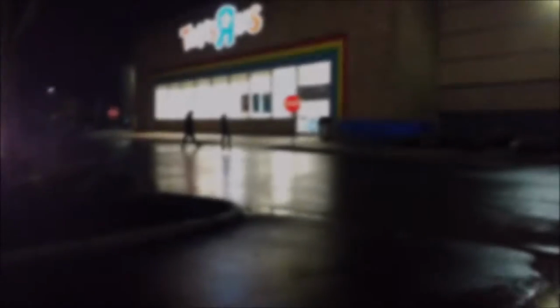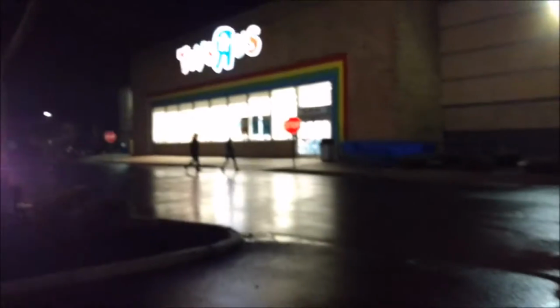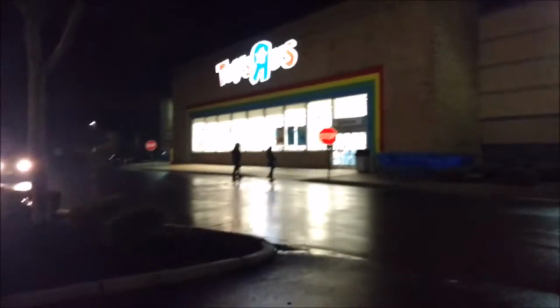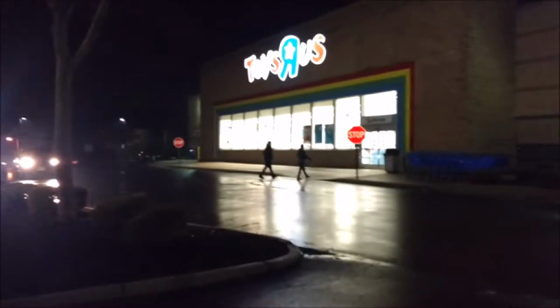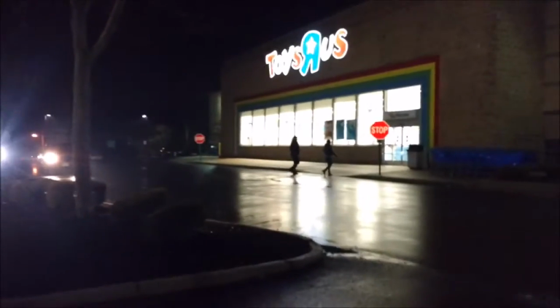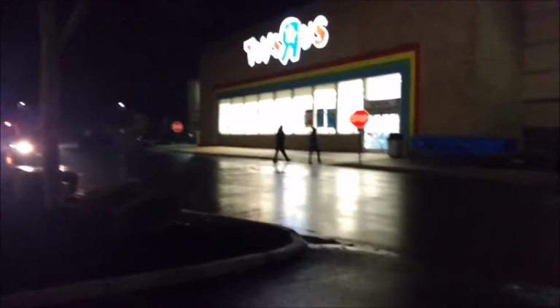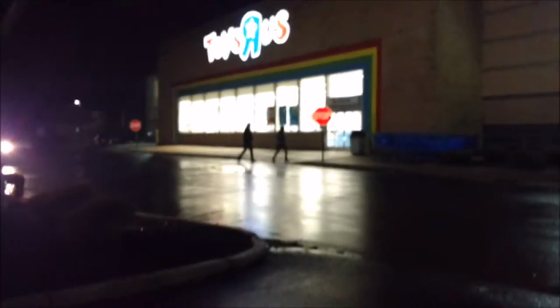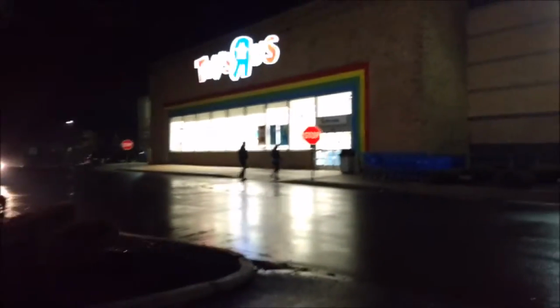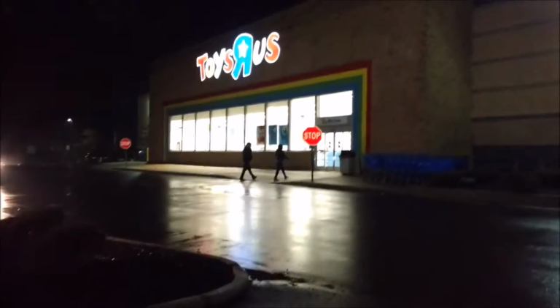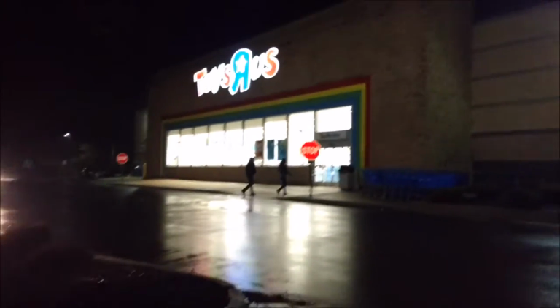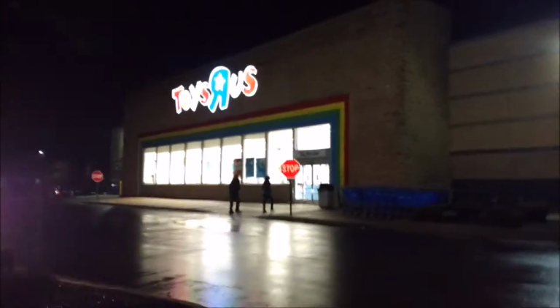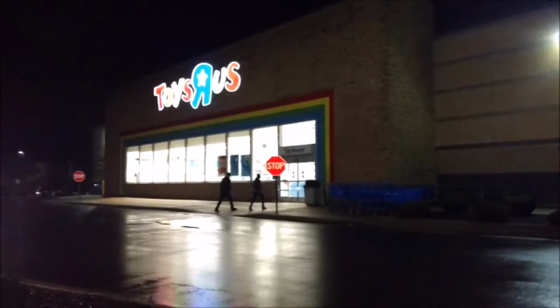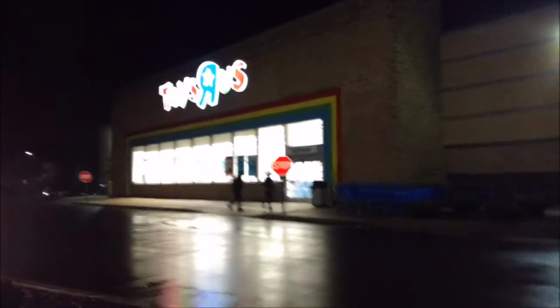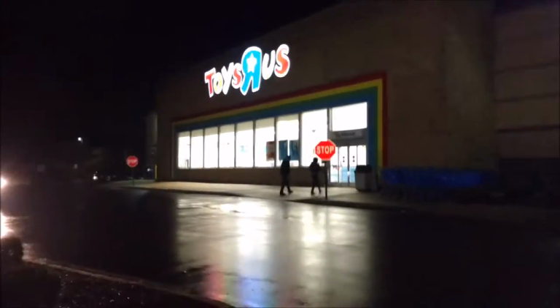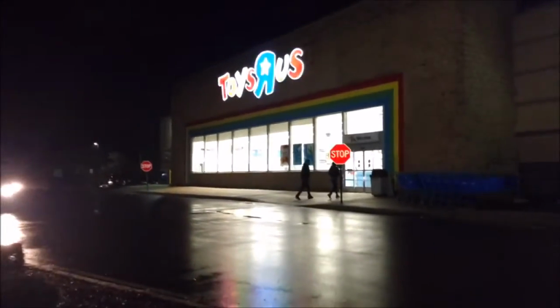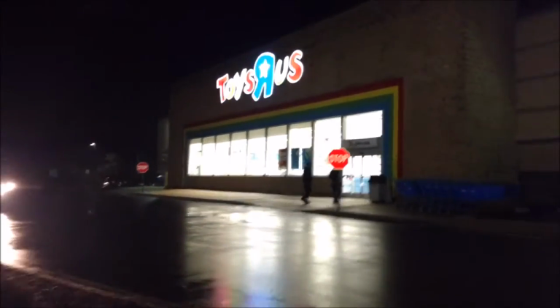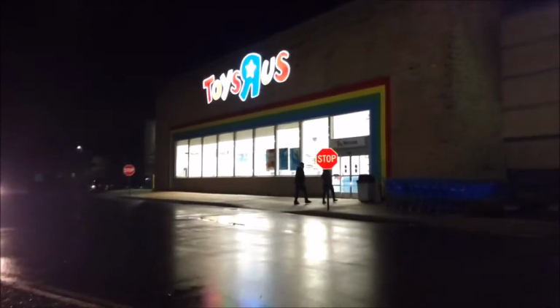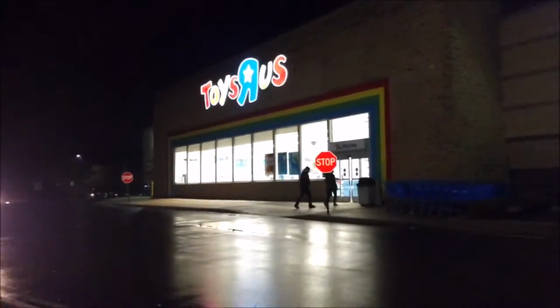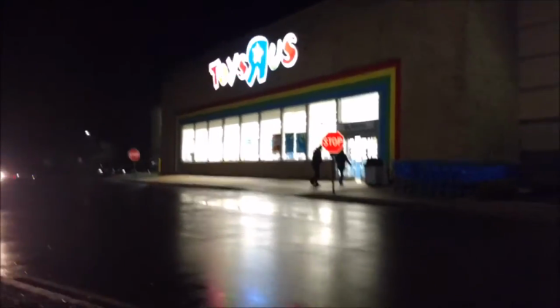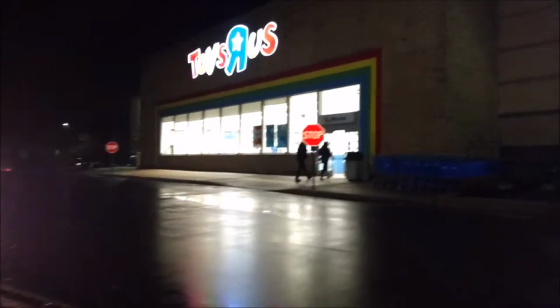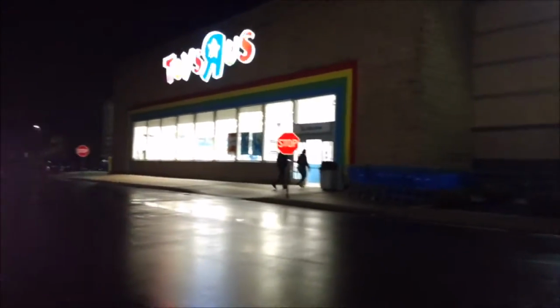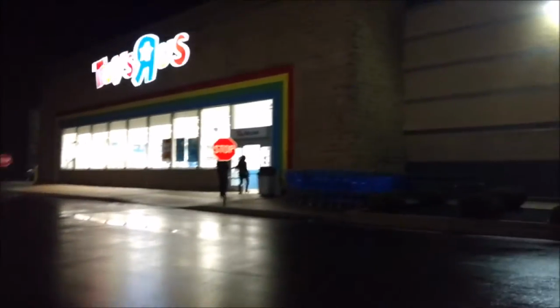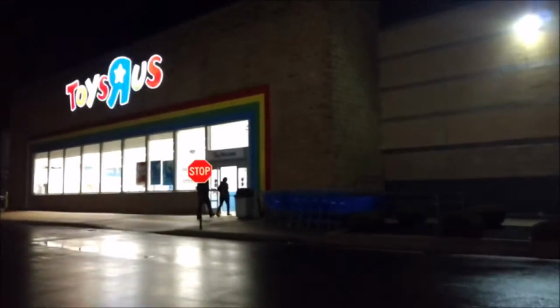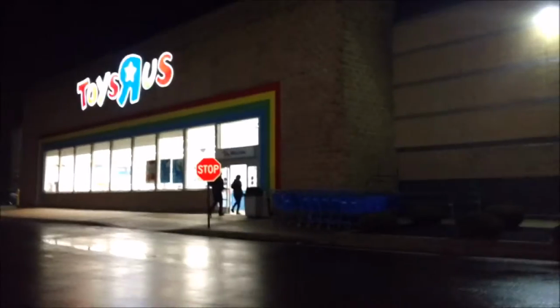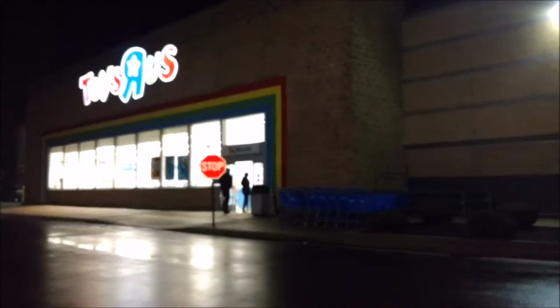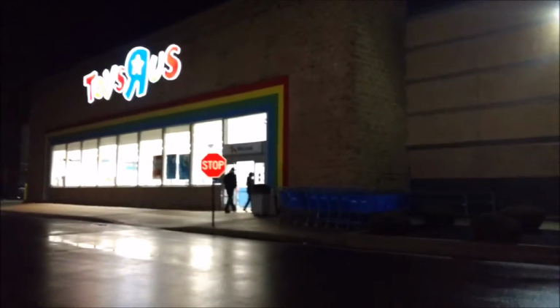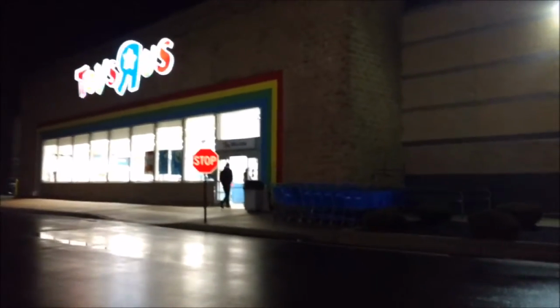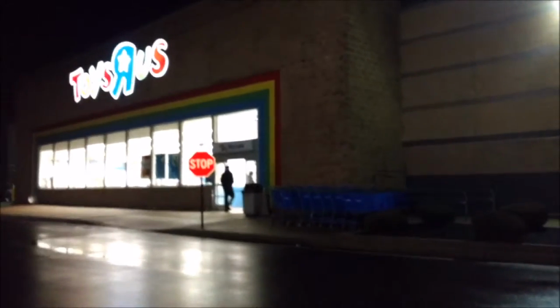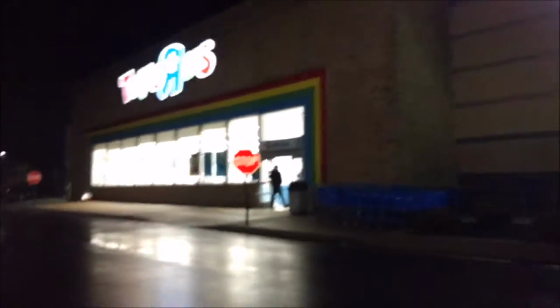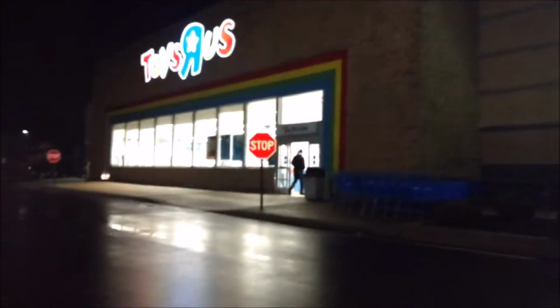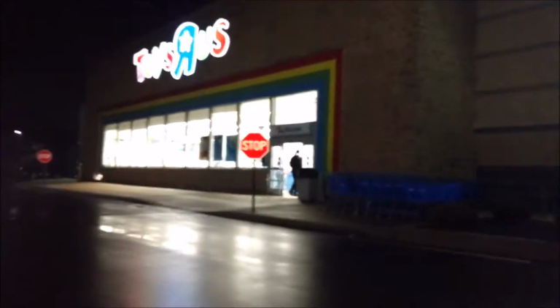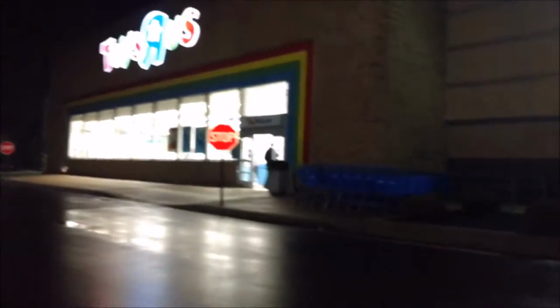Alright guys, we're doing a midnight toy hunt and we're going to Toys R Us. But it's not really midnight — it's like 6 in the afternoon. Ha ha ha.